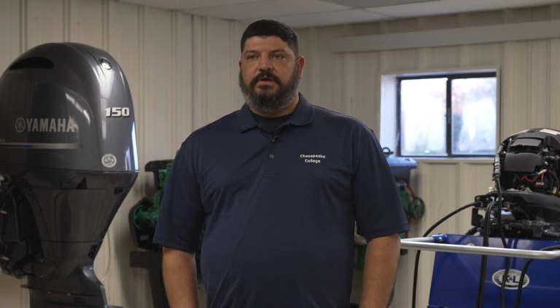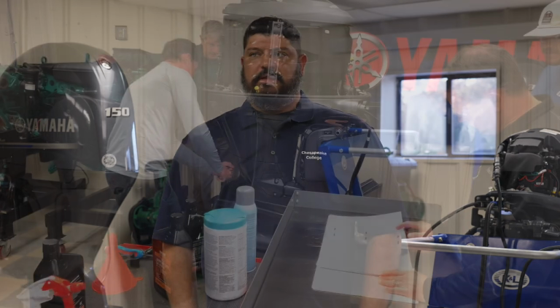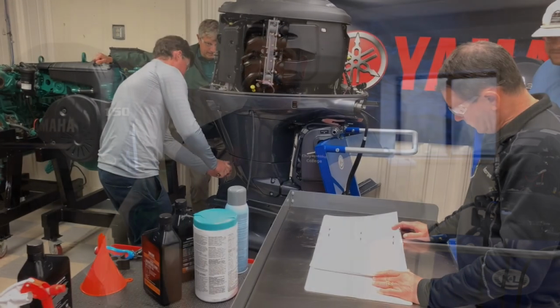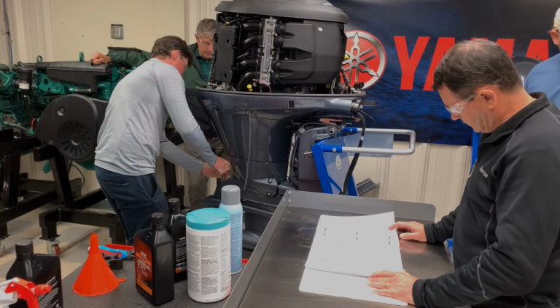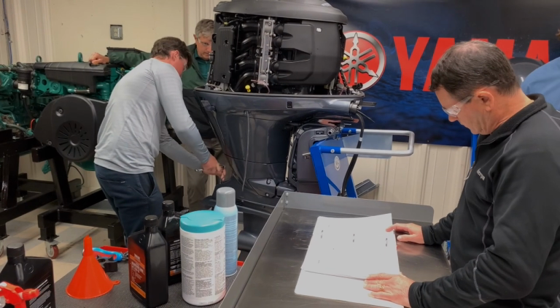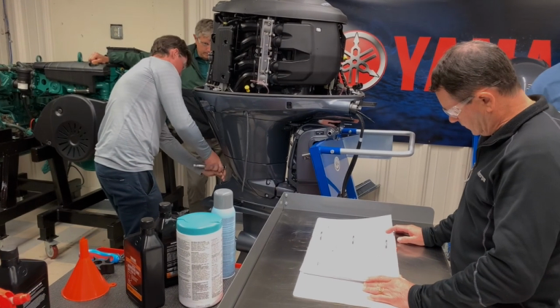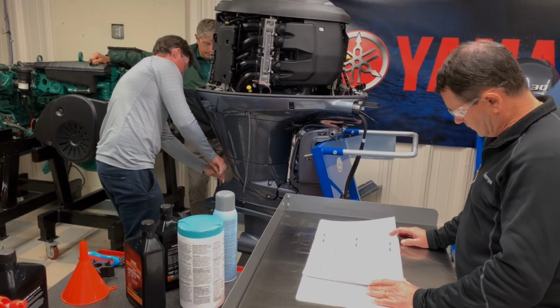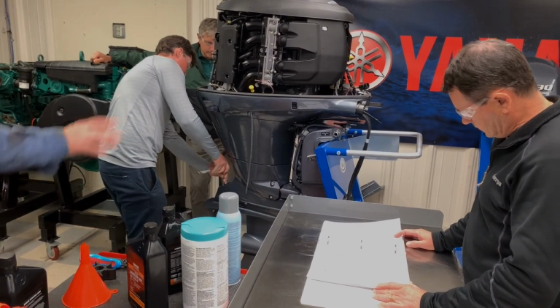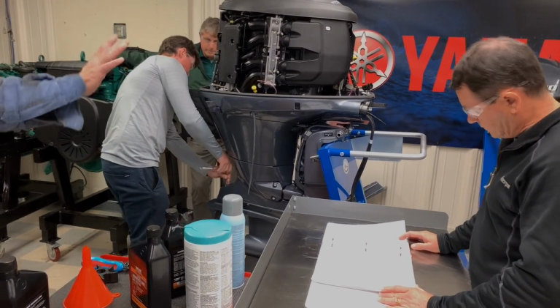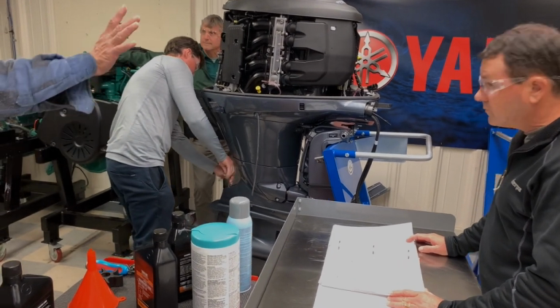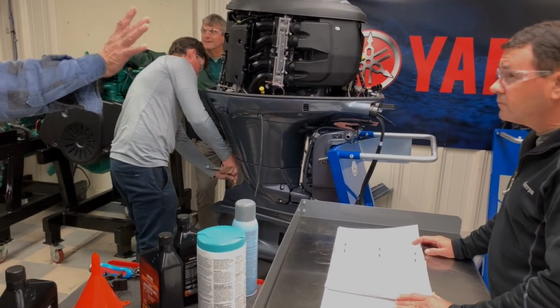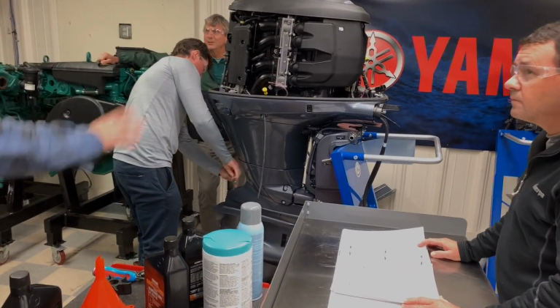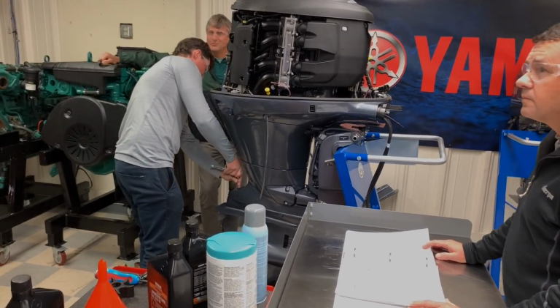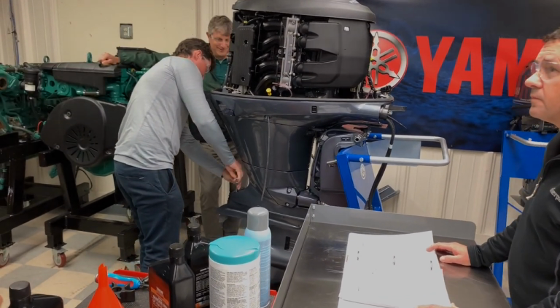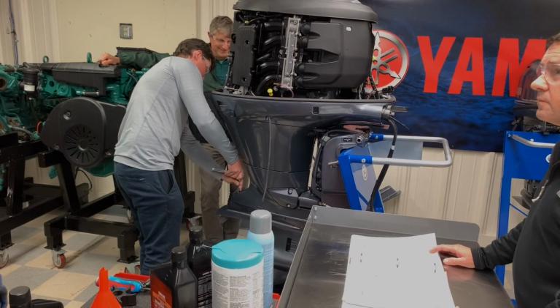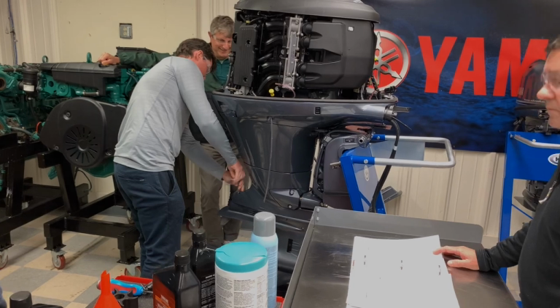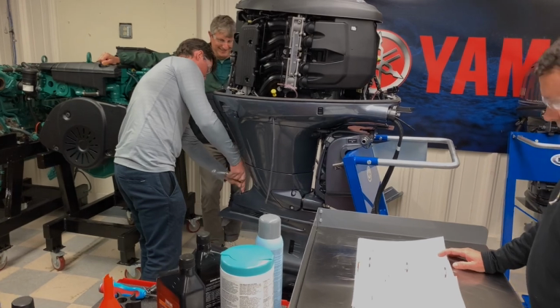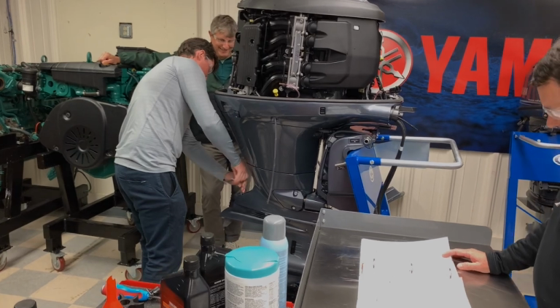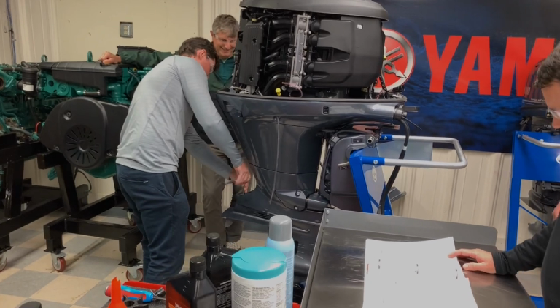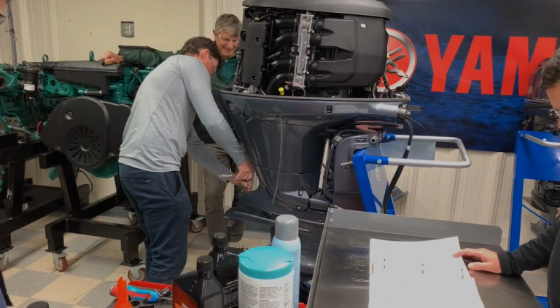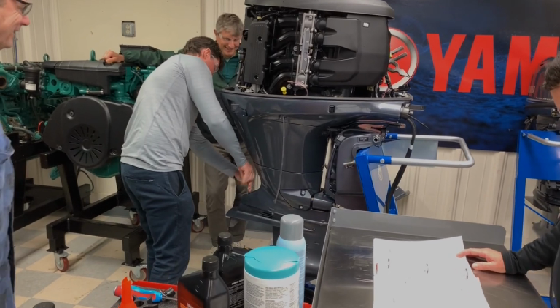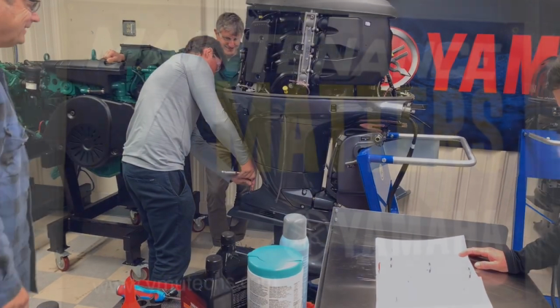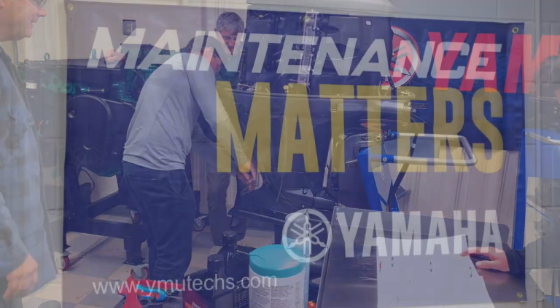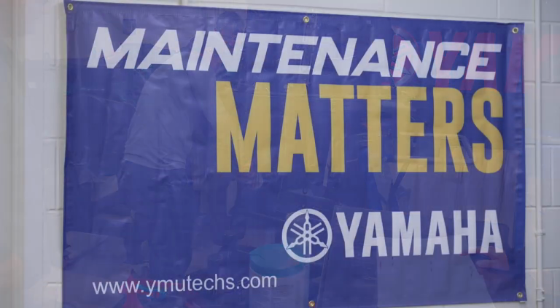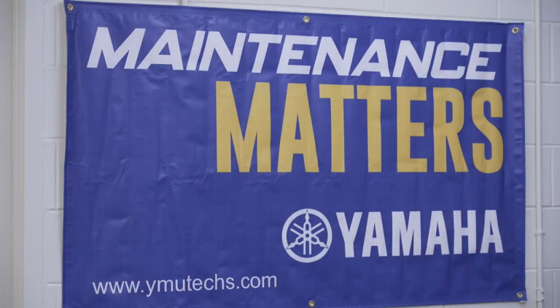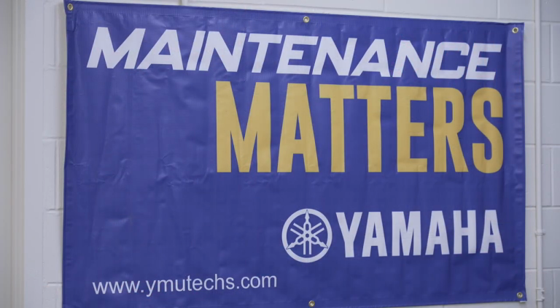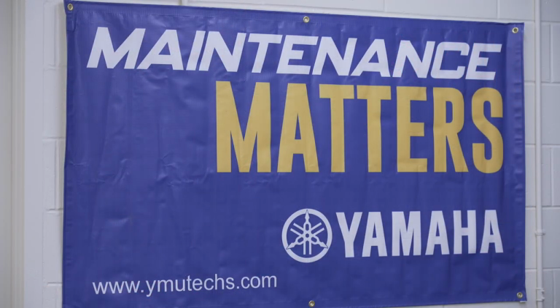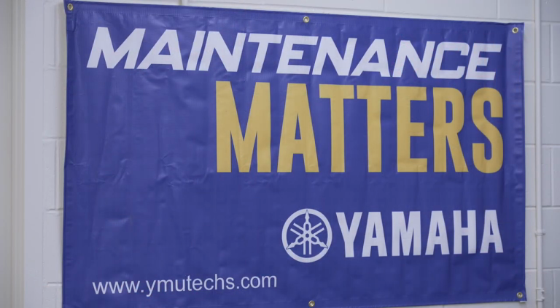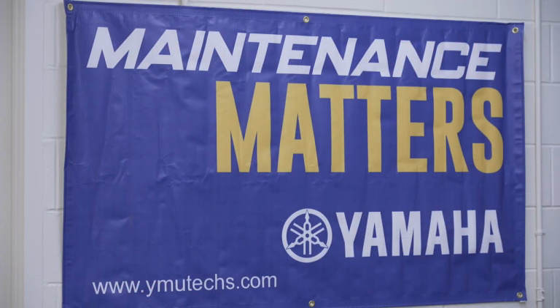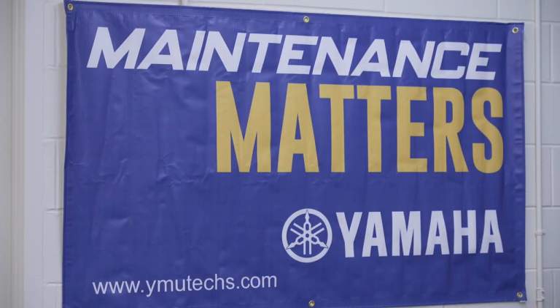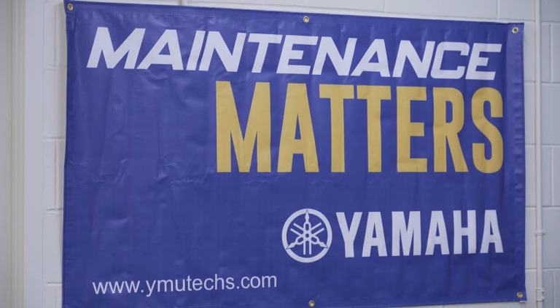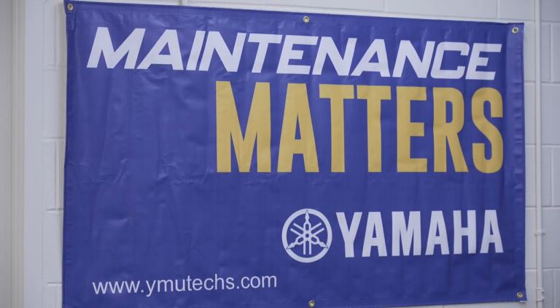It will break it down and you'll learn how to do the service from the 20-hour to 1,000-hour service, which is your main parts that you do.